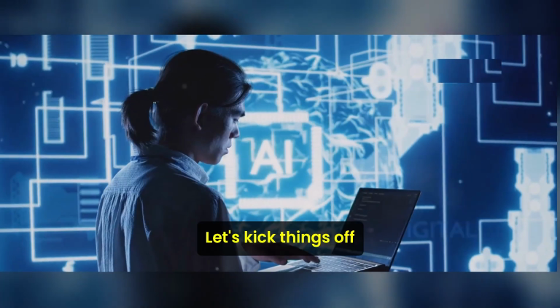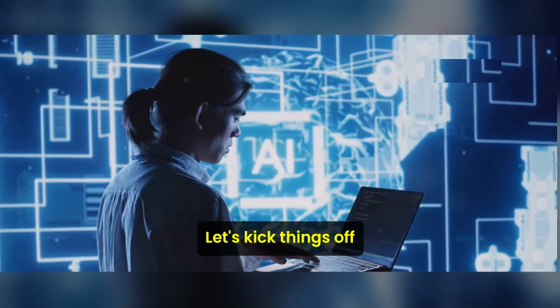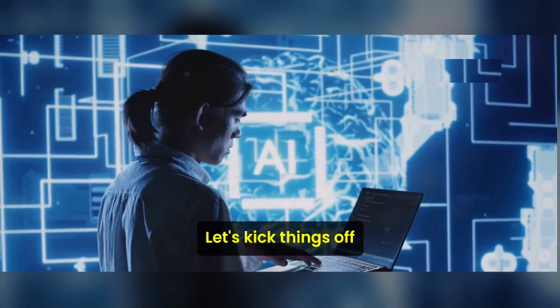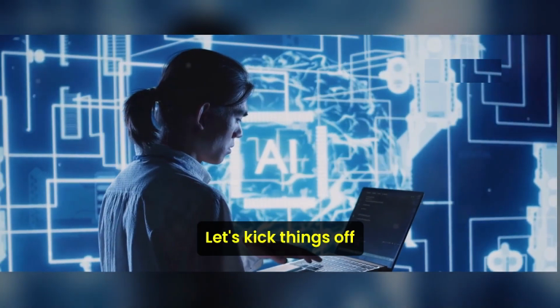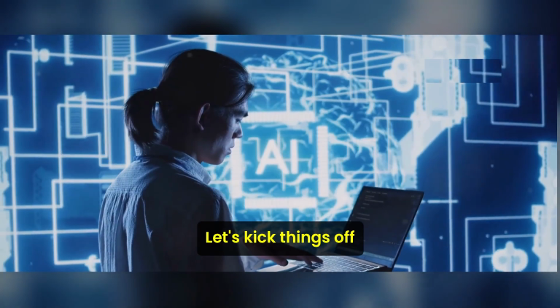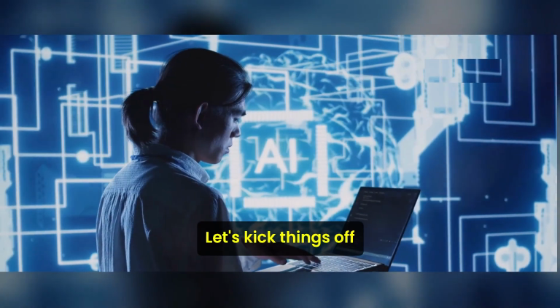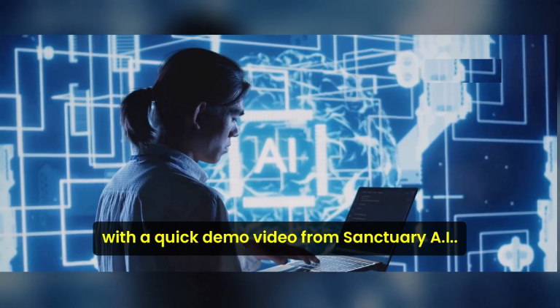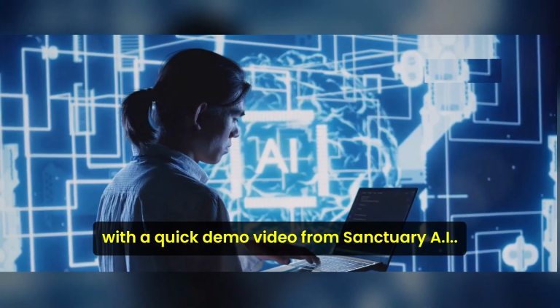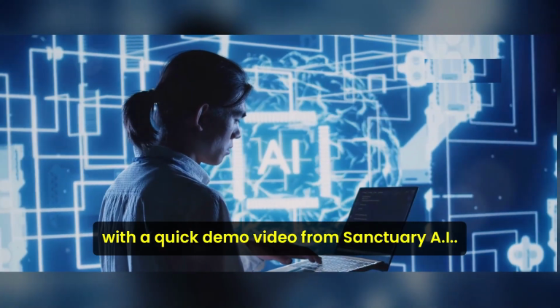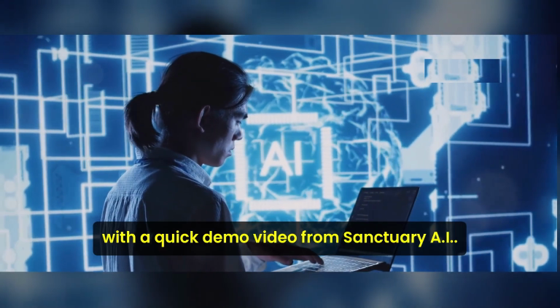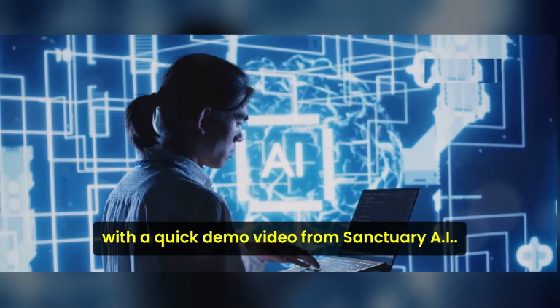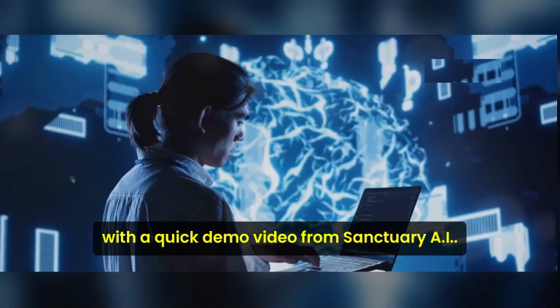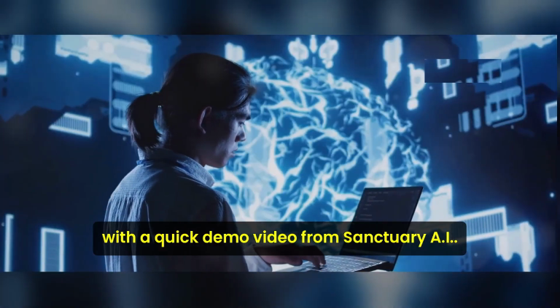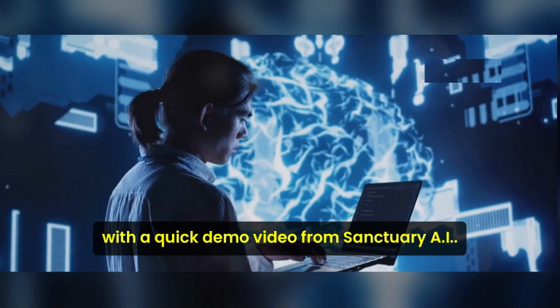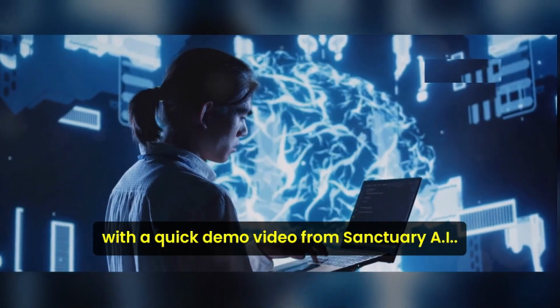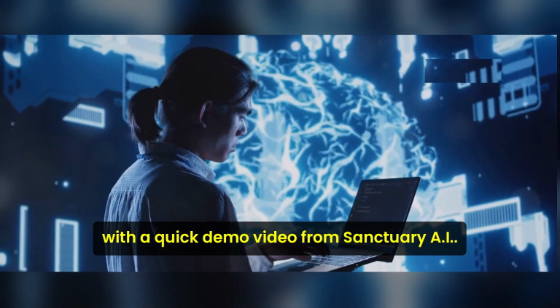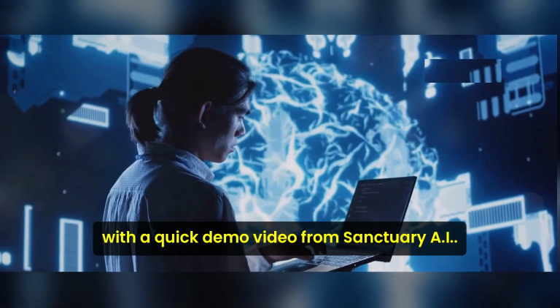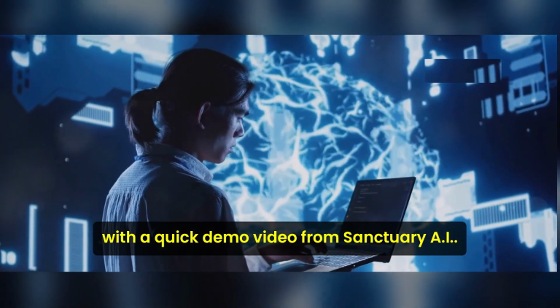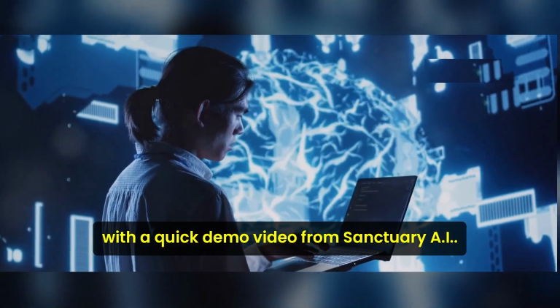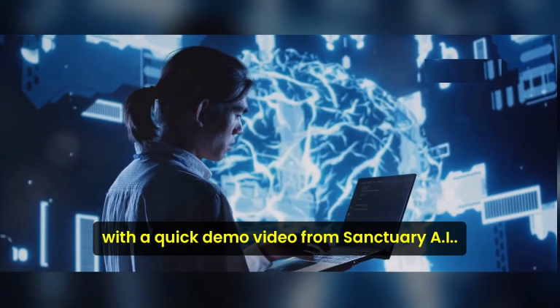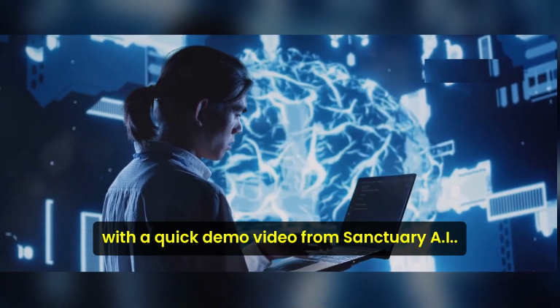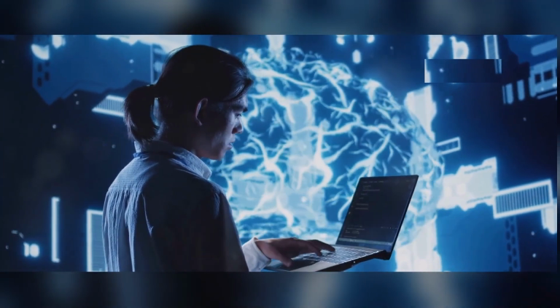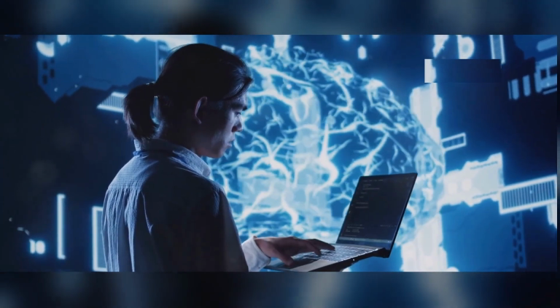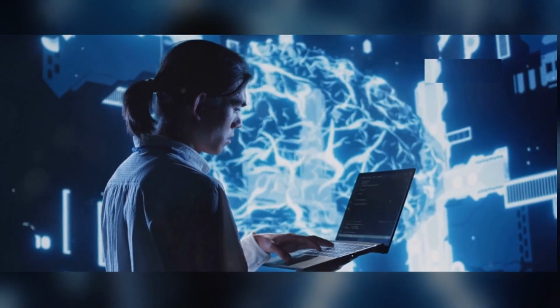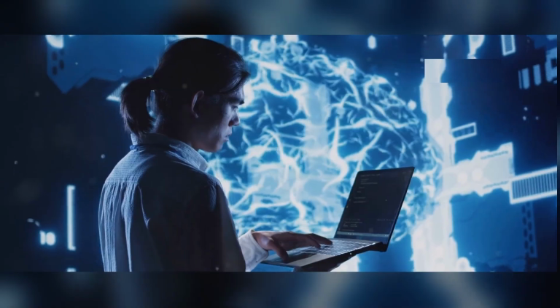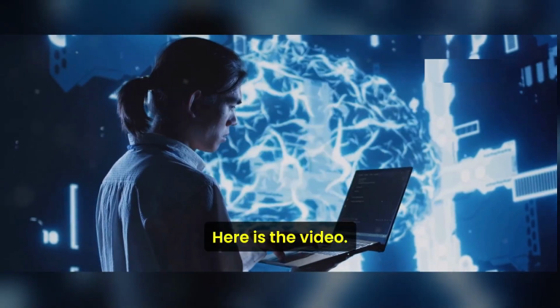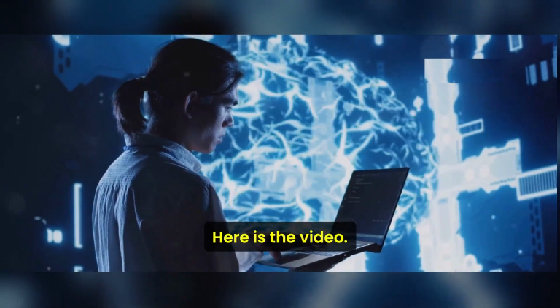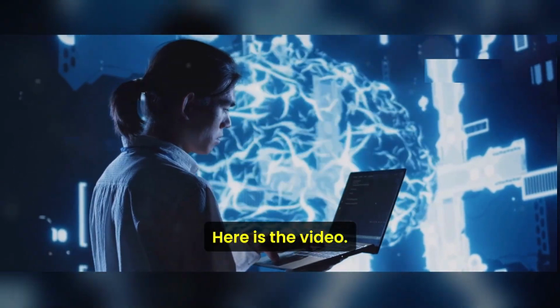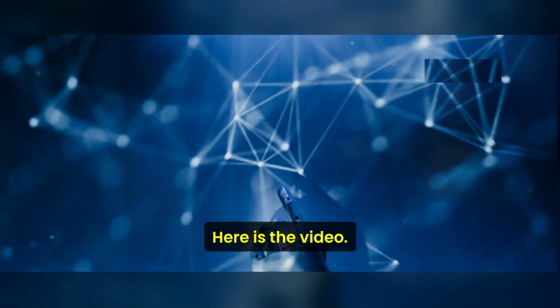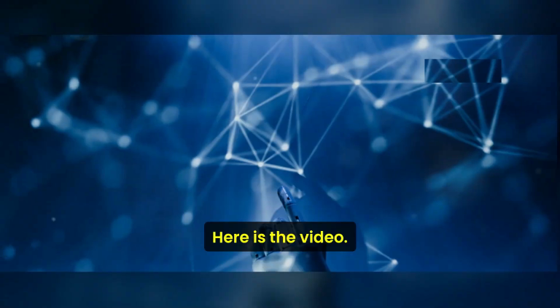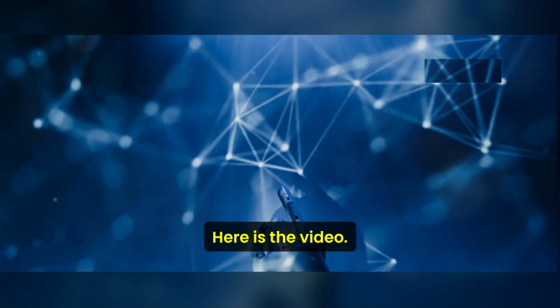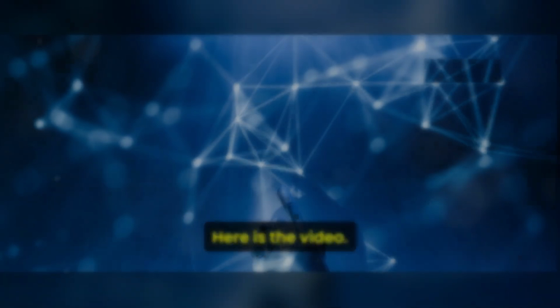Let's kick things off with a quick demo video from Sanctuary AI.